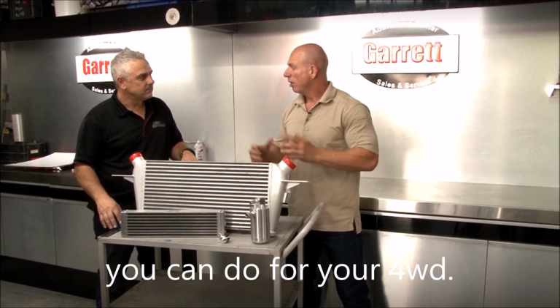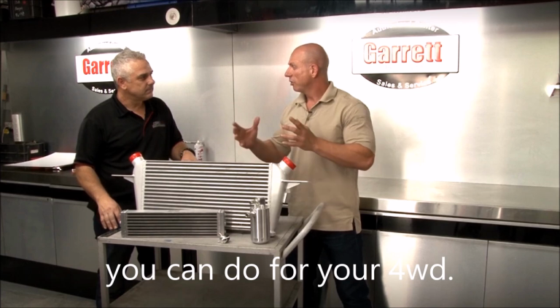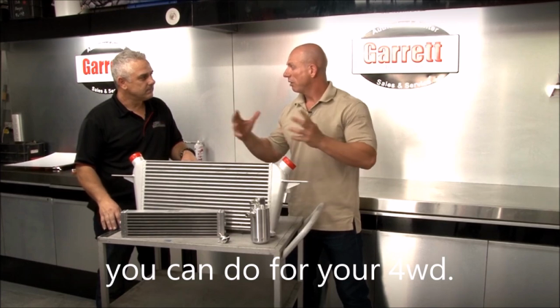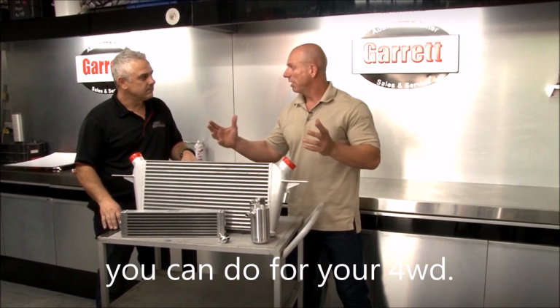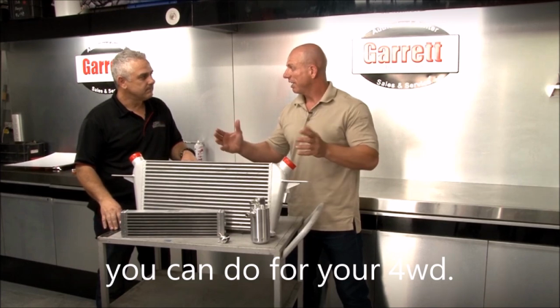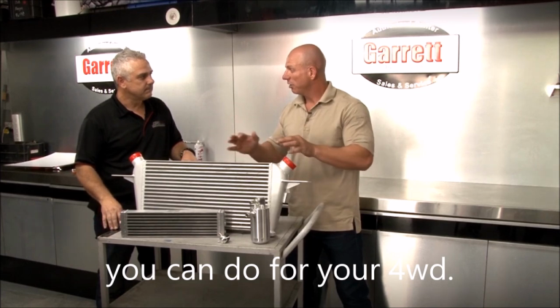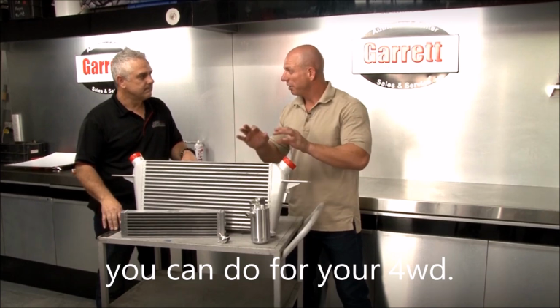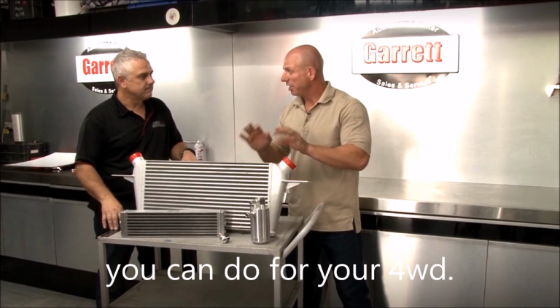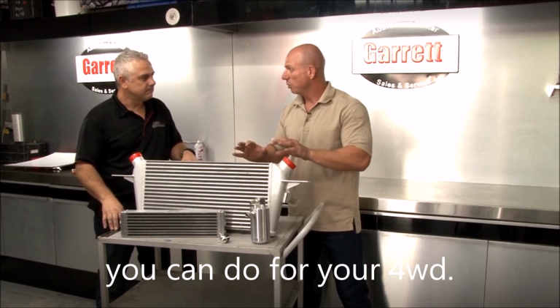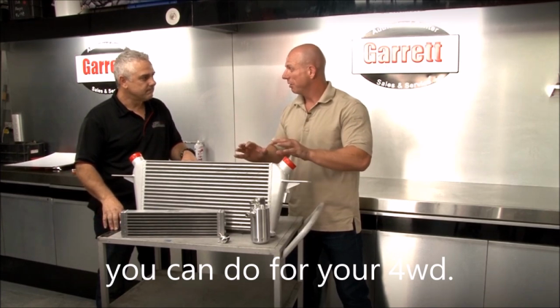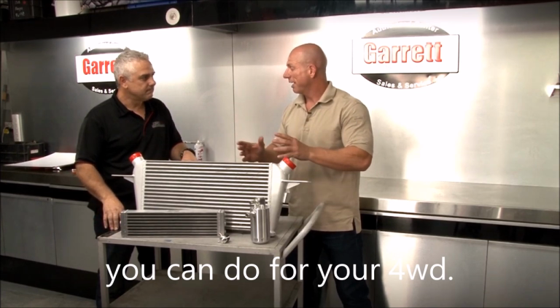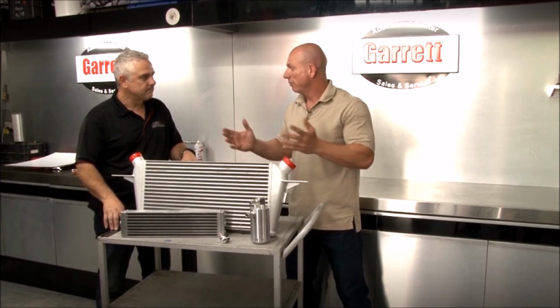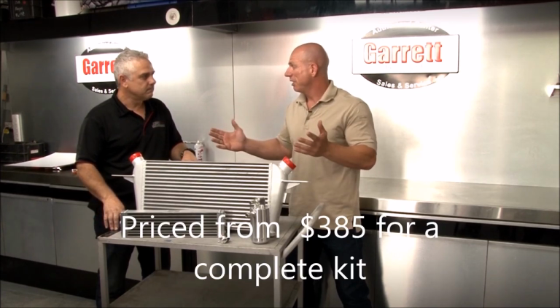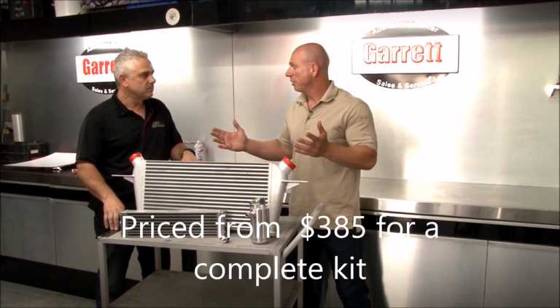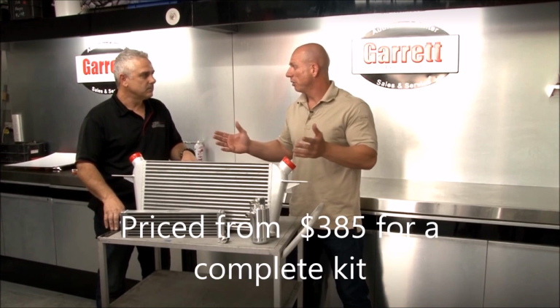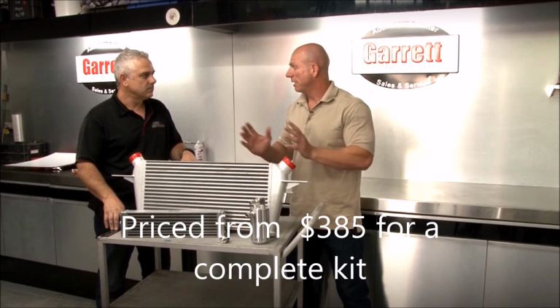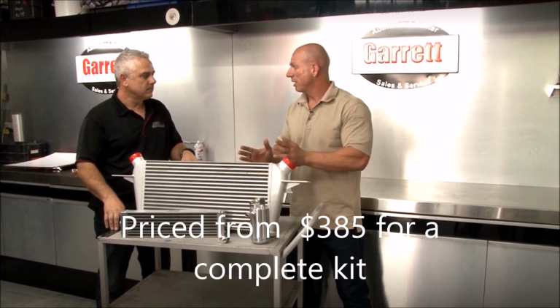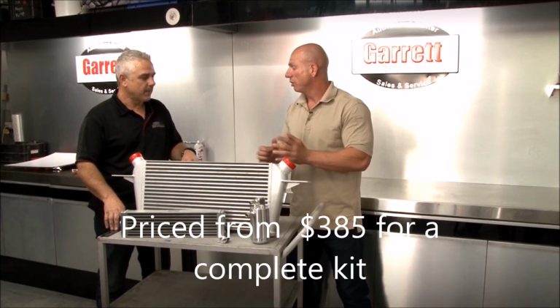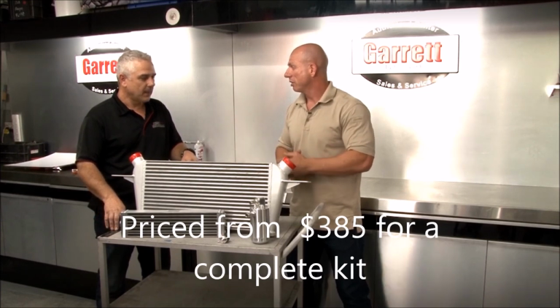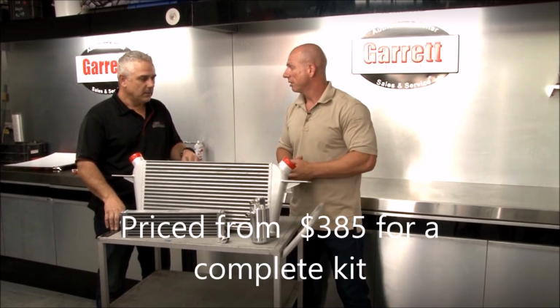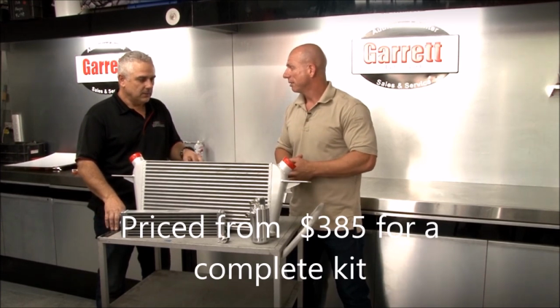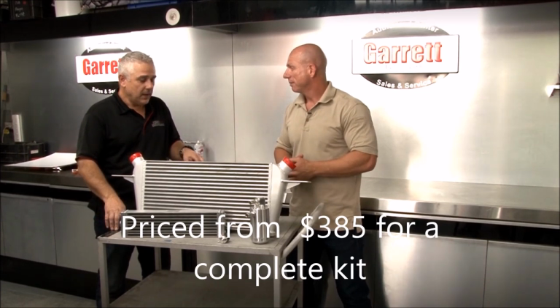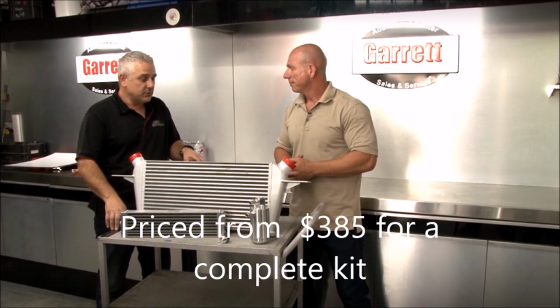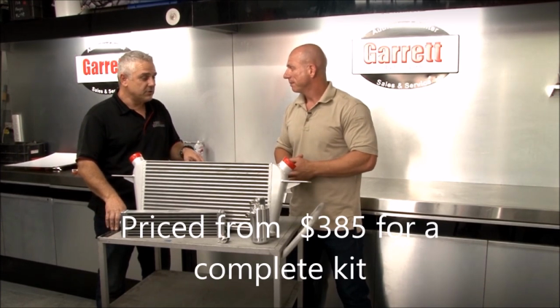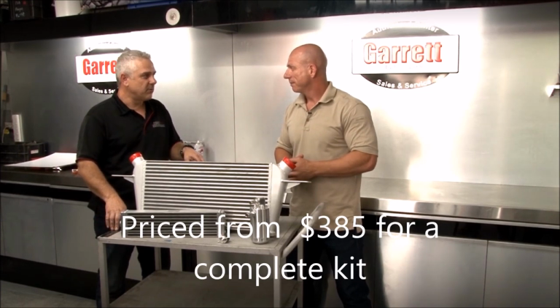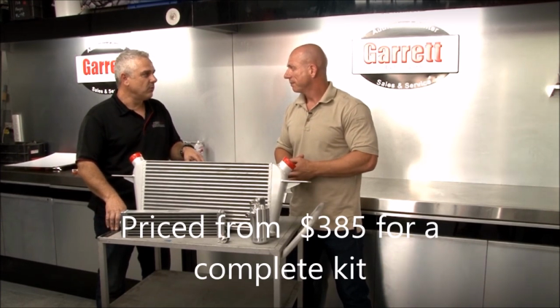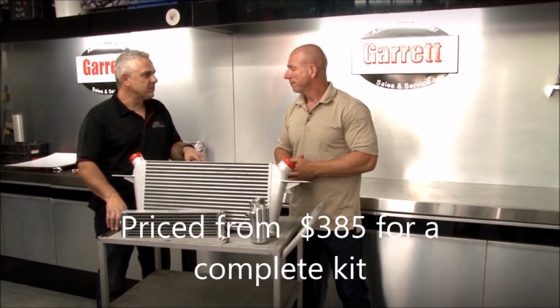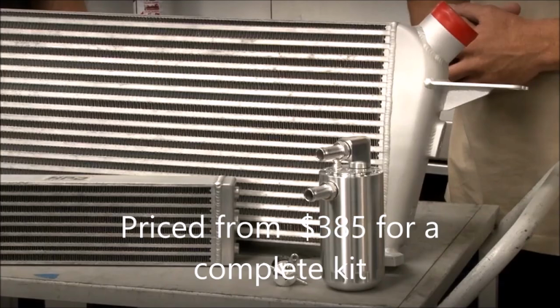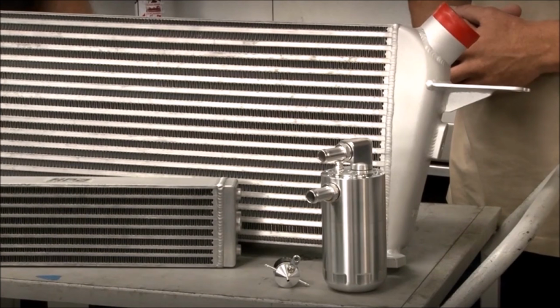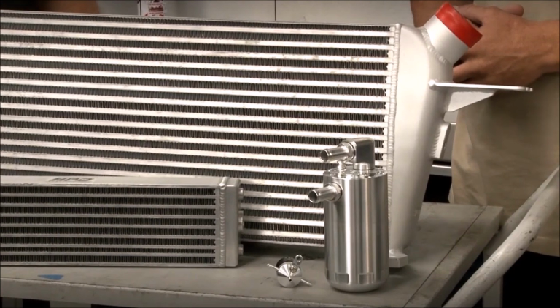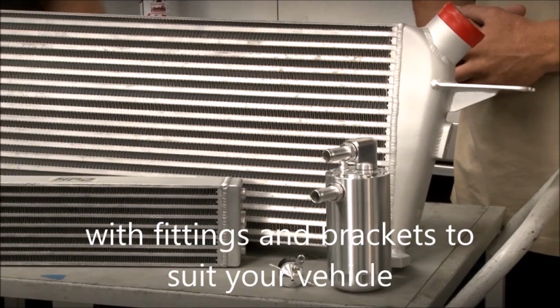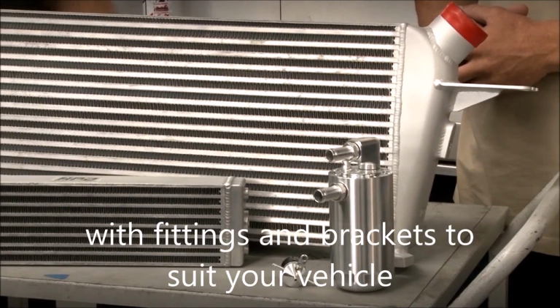It lines your whole inlet including the intercooler, and that can render the intercooler basically useless — it reduces the performance of the intercooler, yeah definitely.